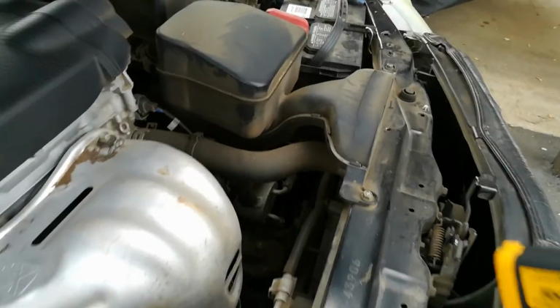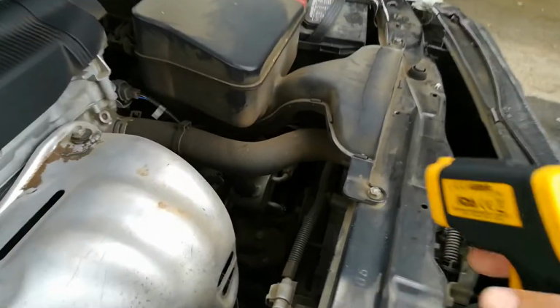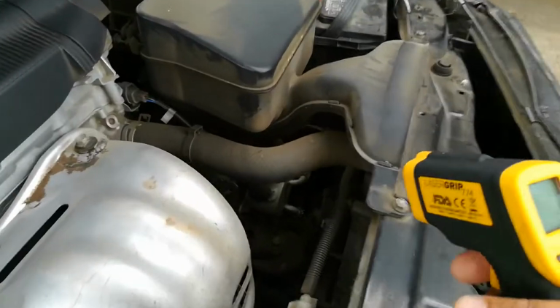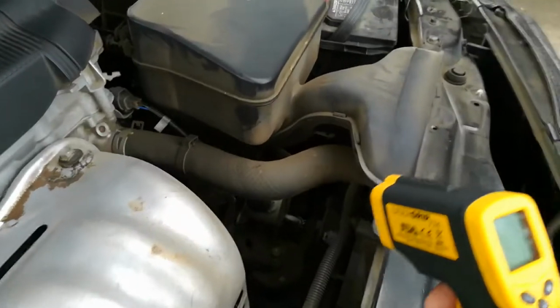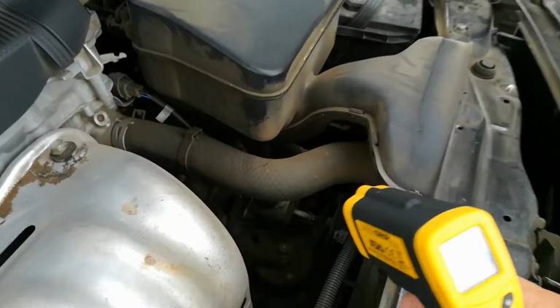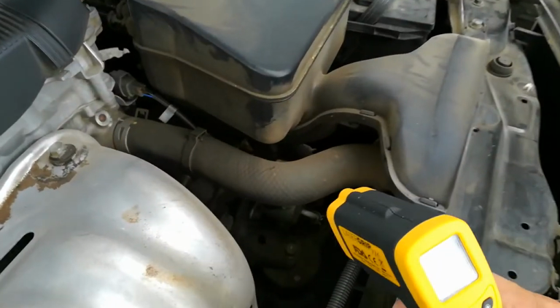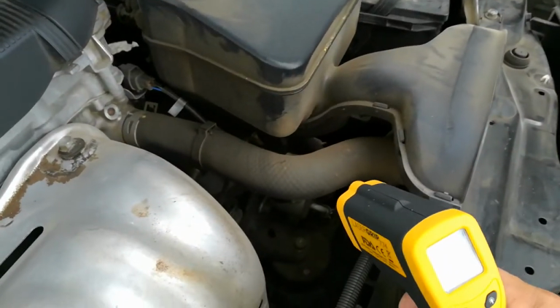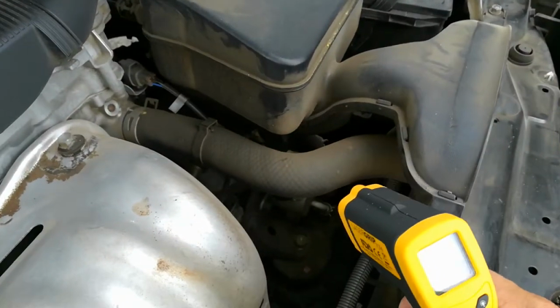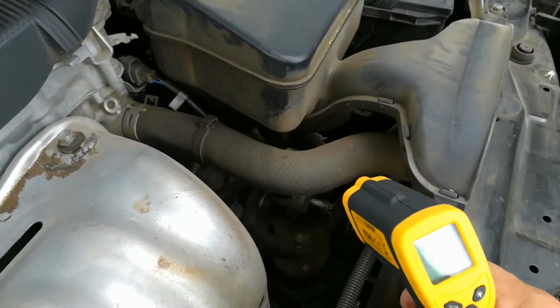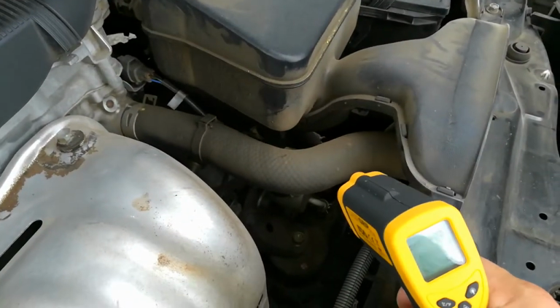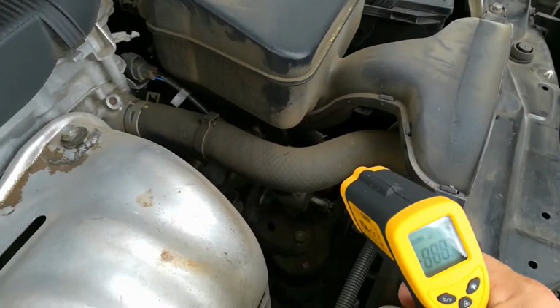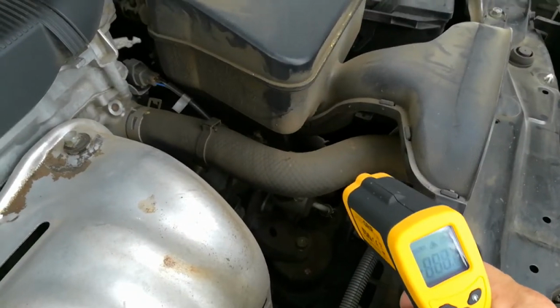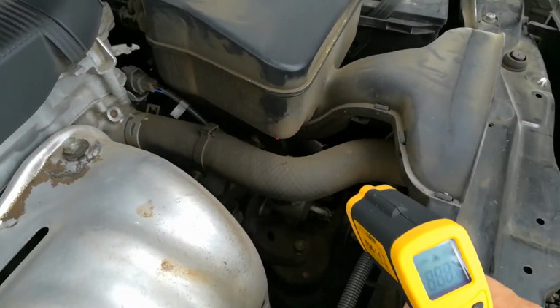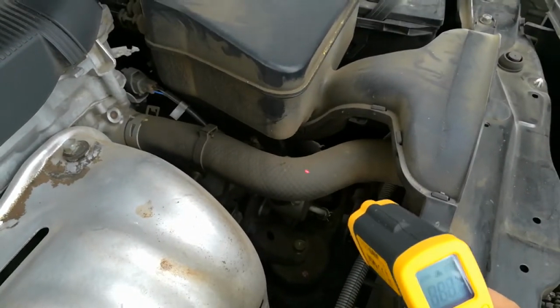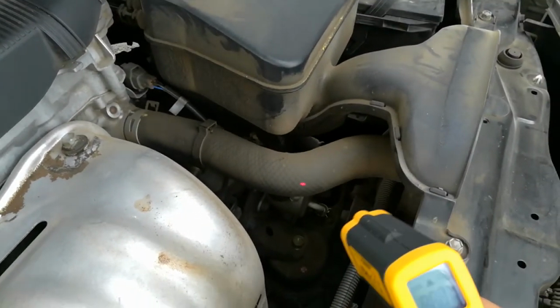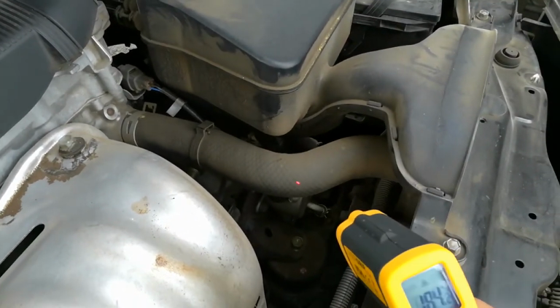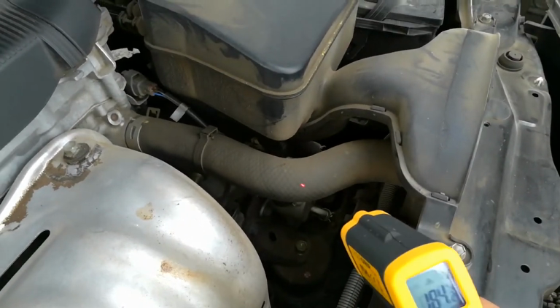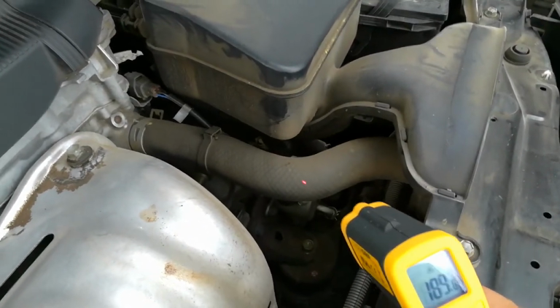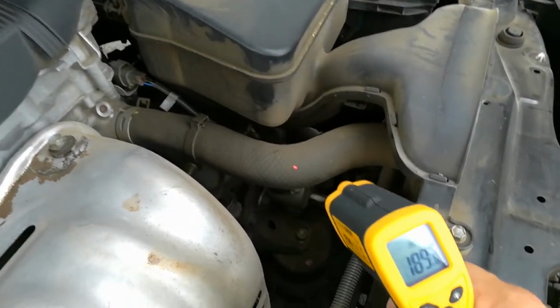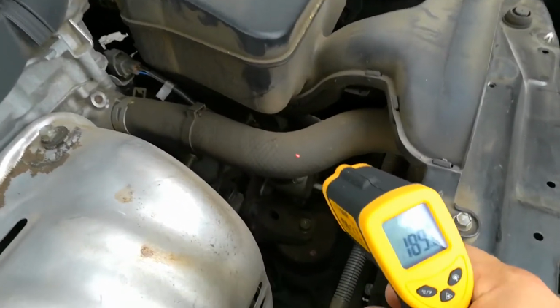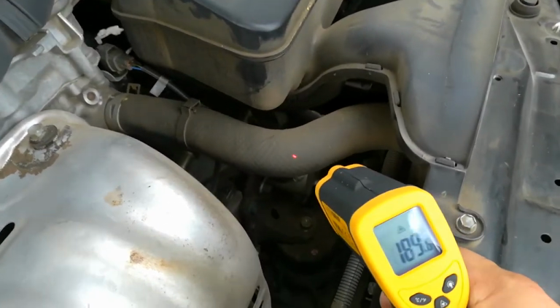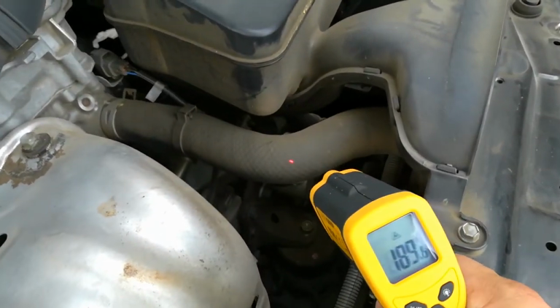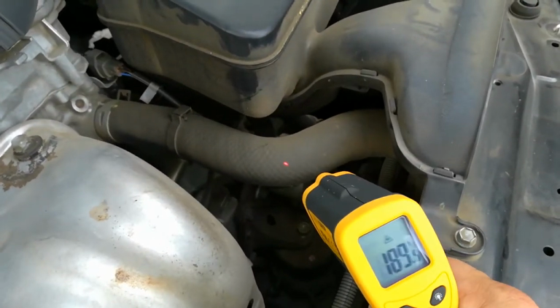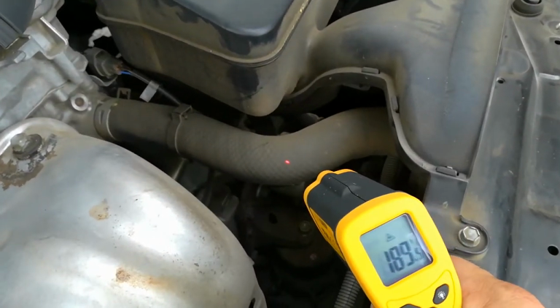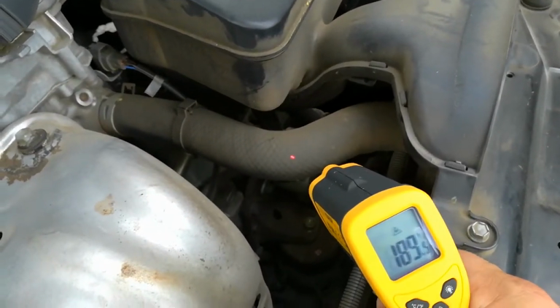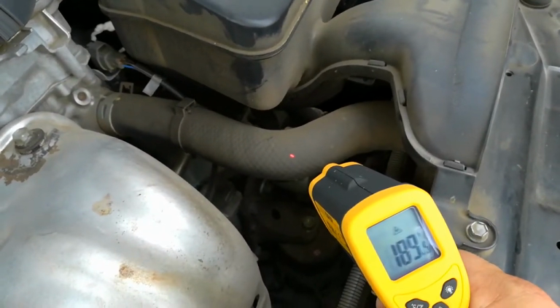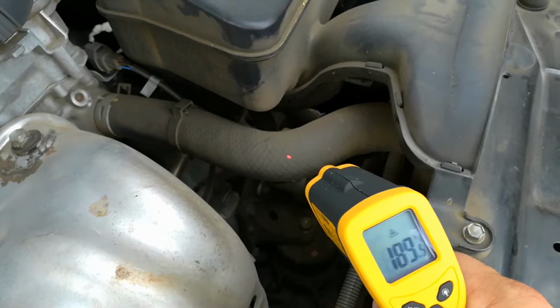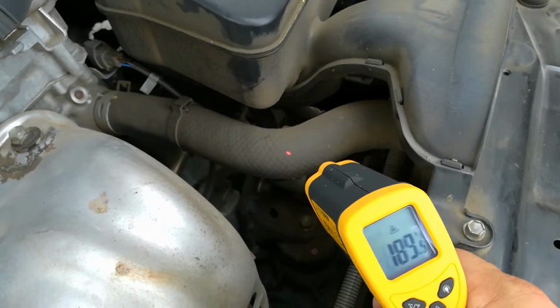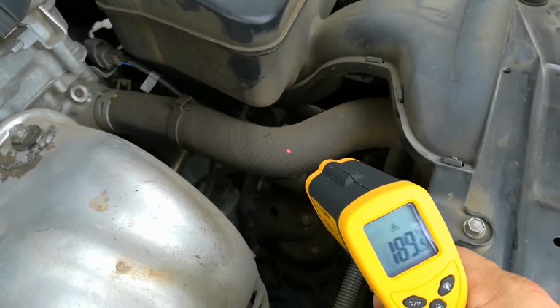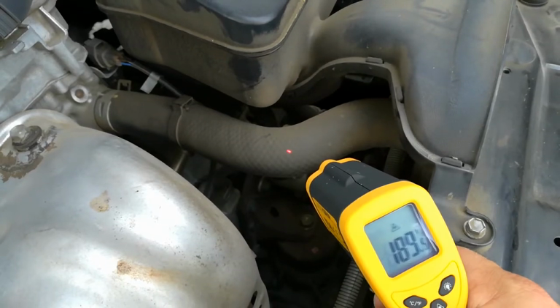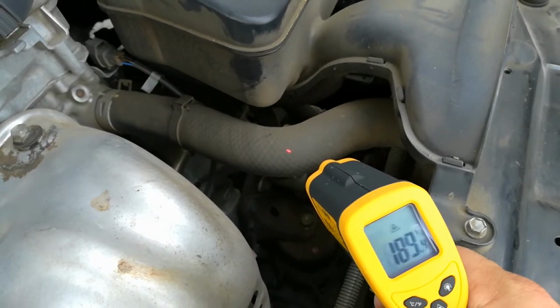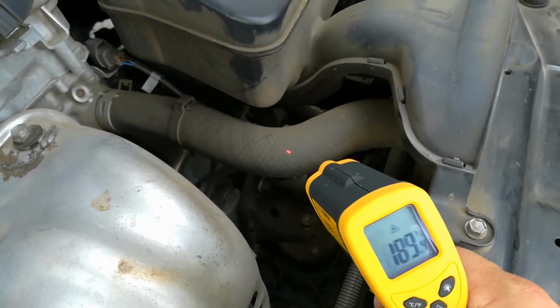I can come over to my upper radiator hose and get a temperature reading on it, which is about 190 degrees.